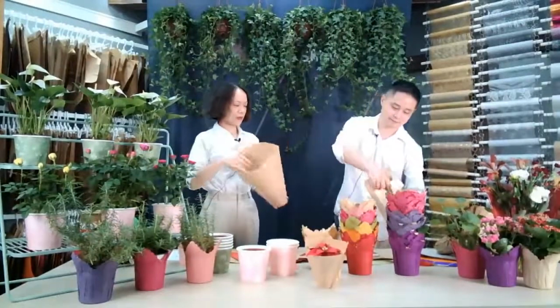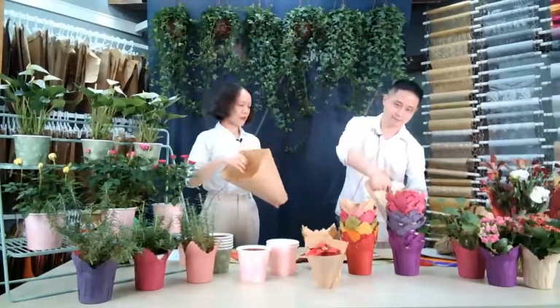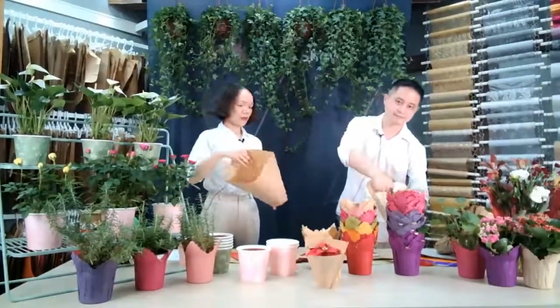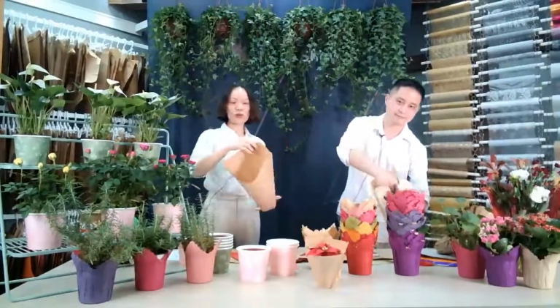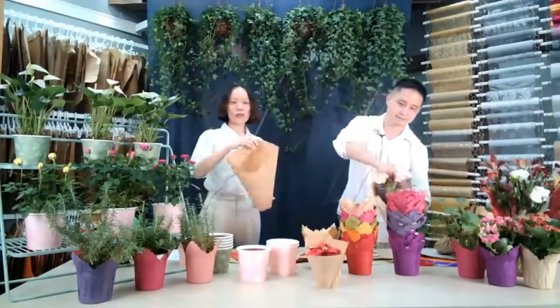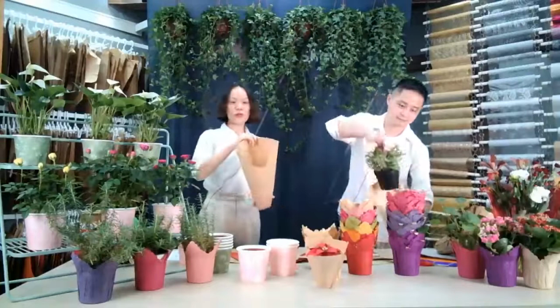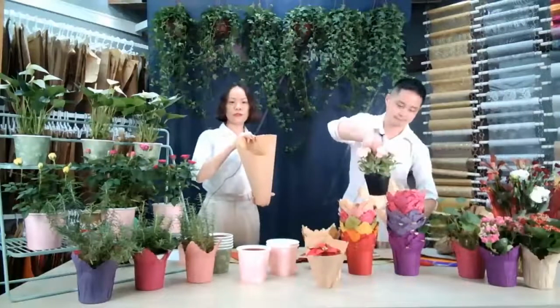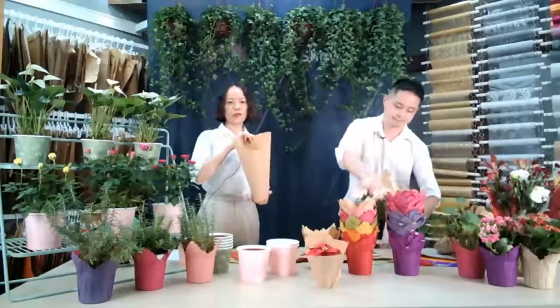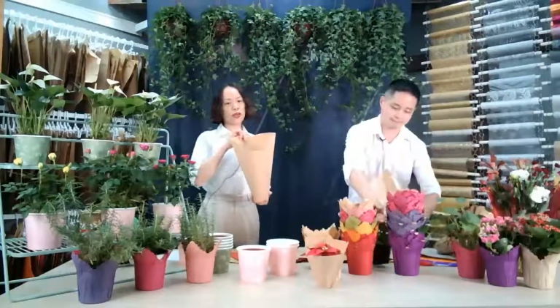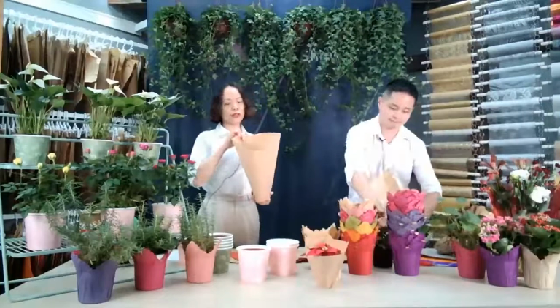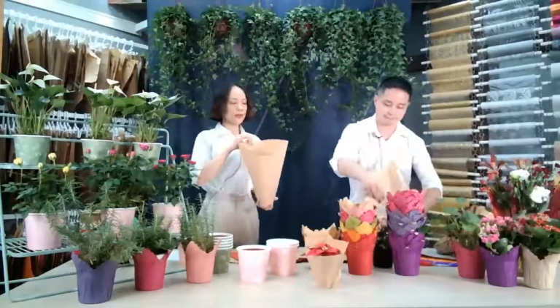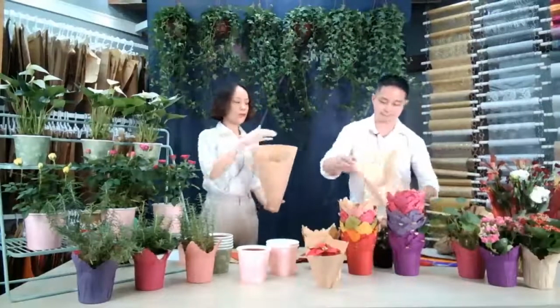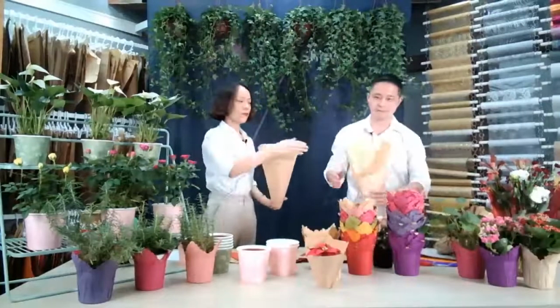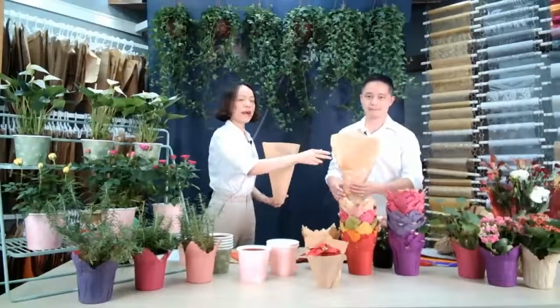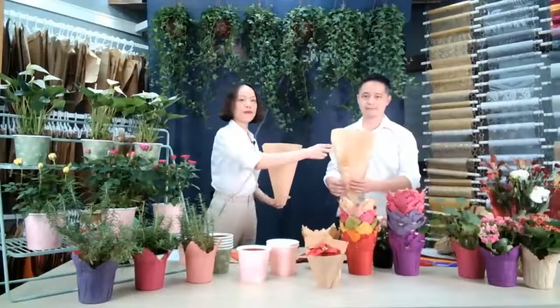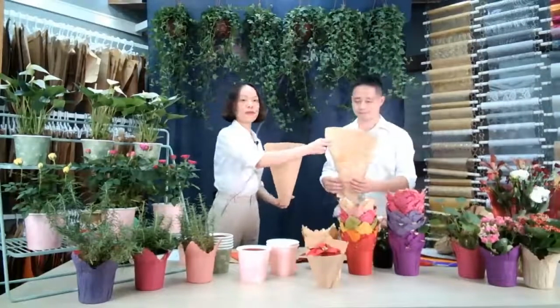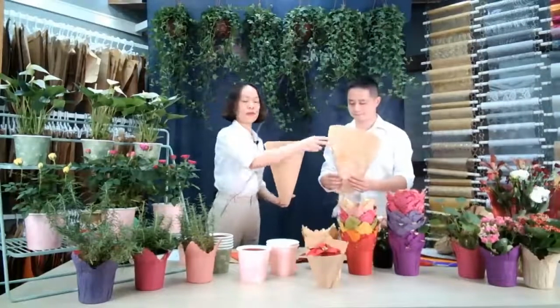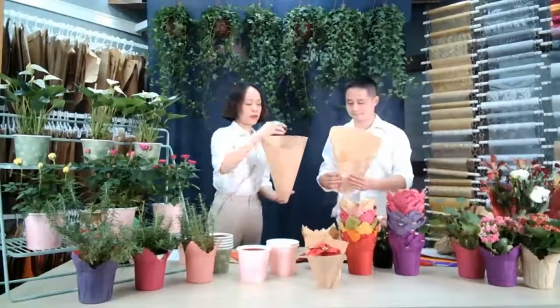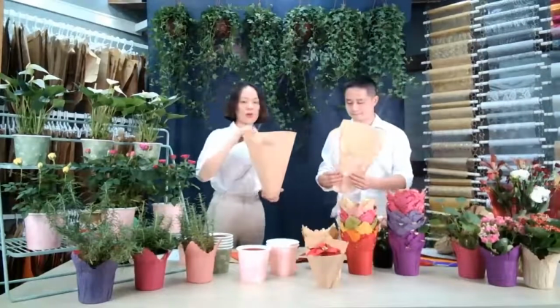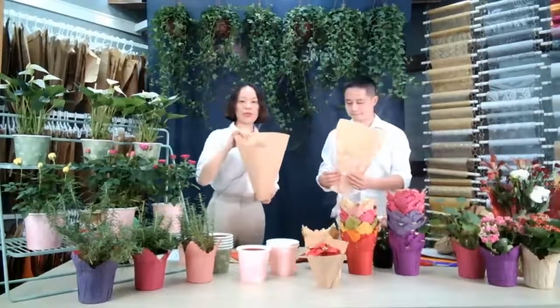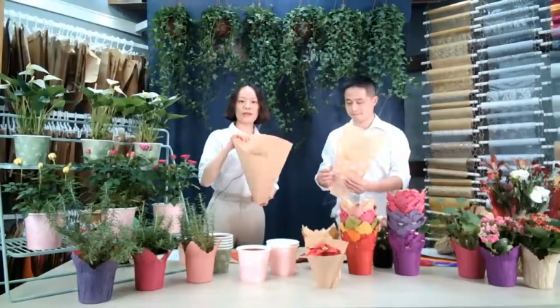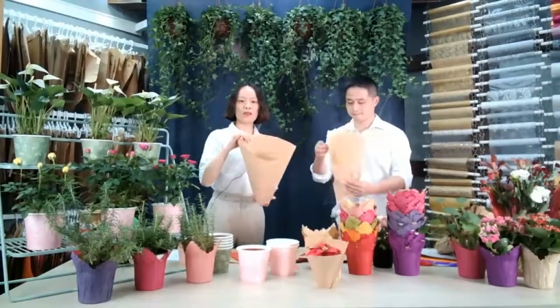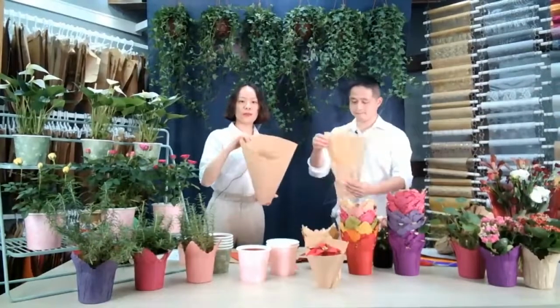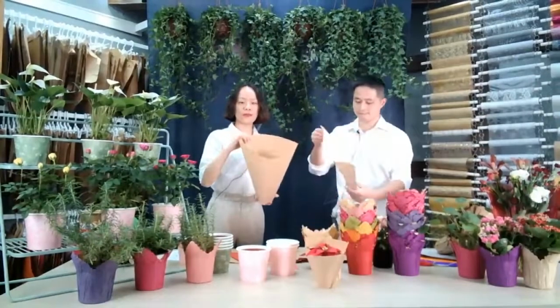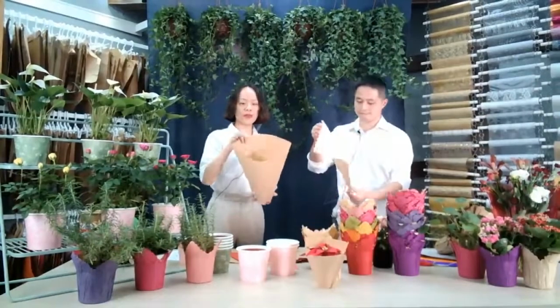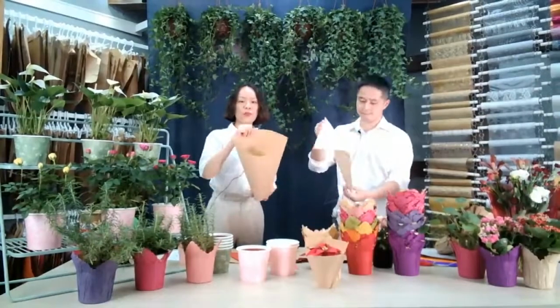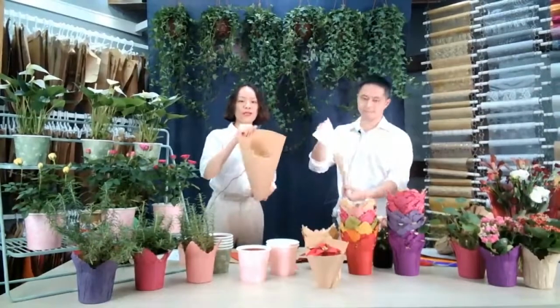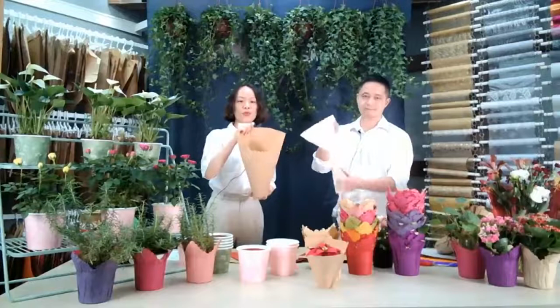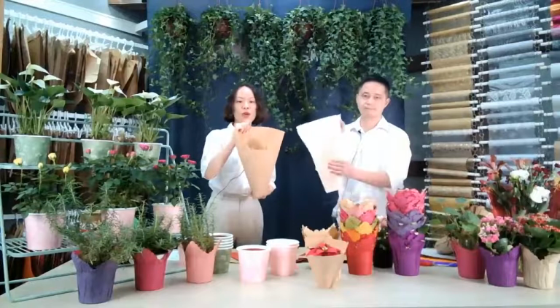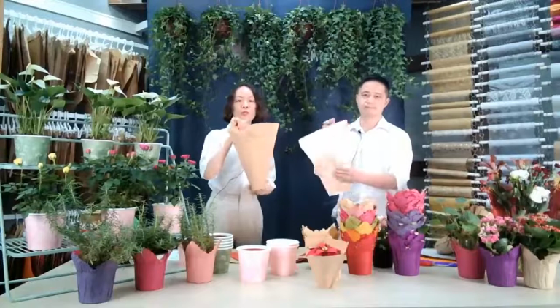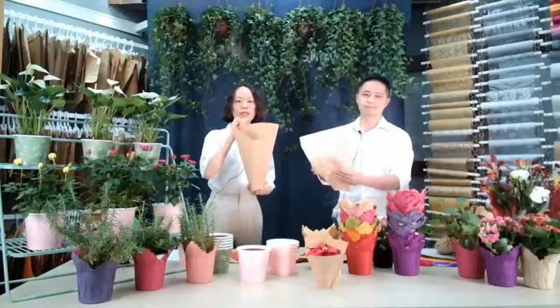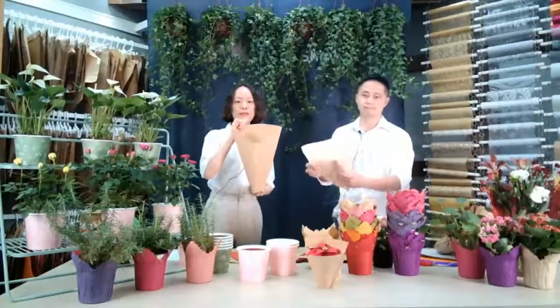So two quality options for your choice: the 45 grams or the 70 grams. The 70 grams is much more strong and more stiff.